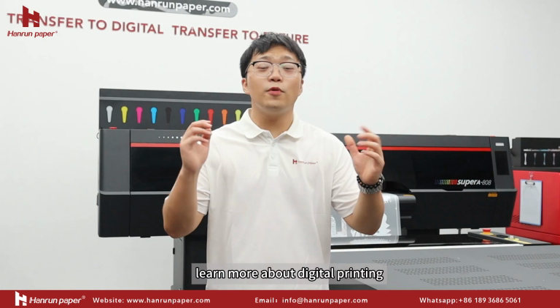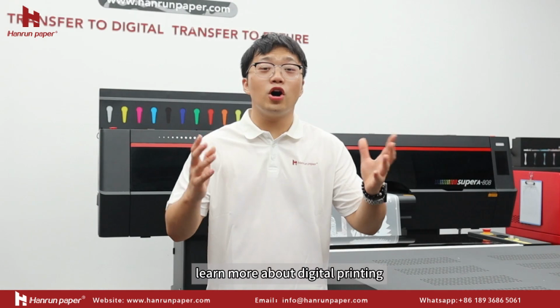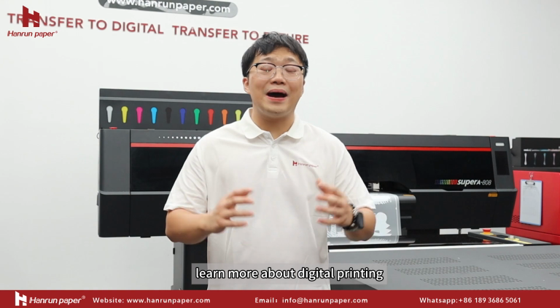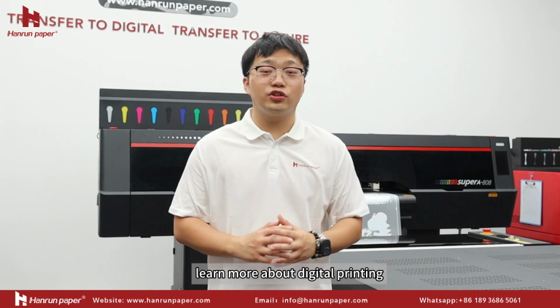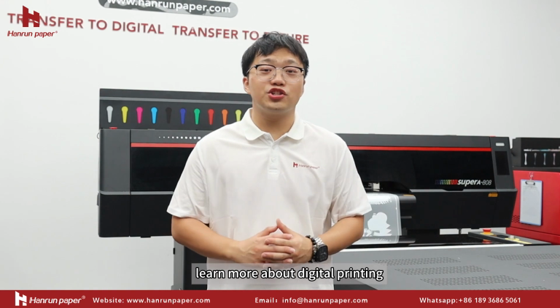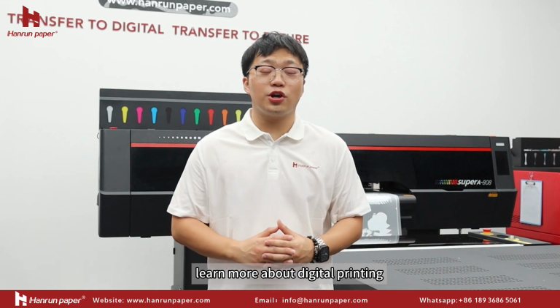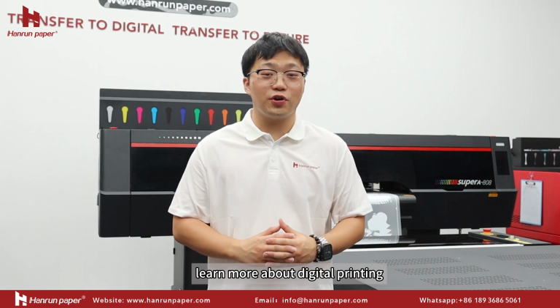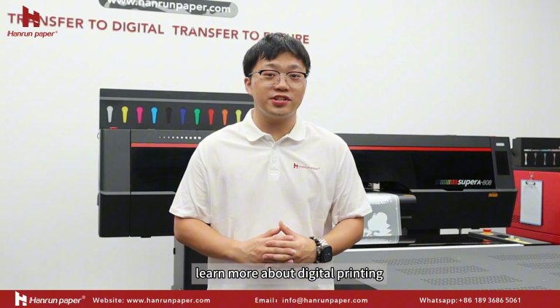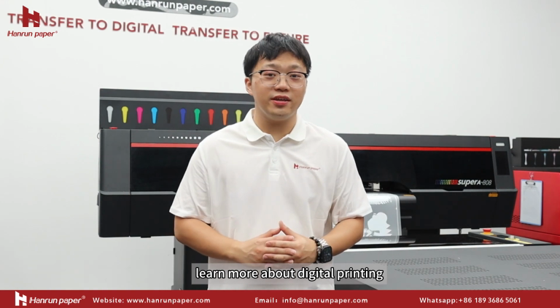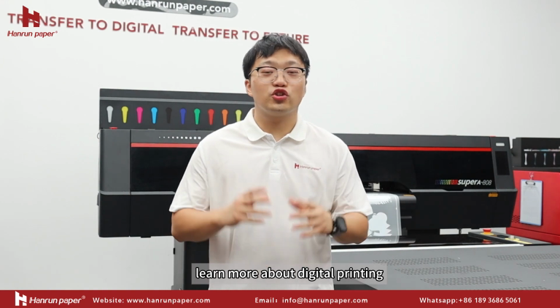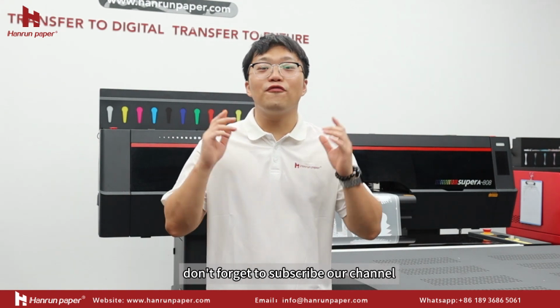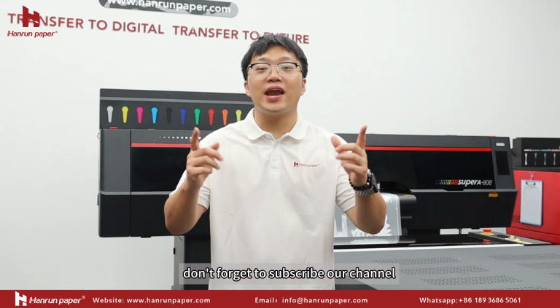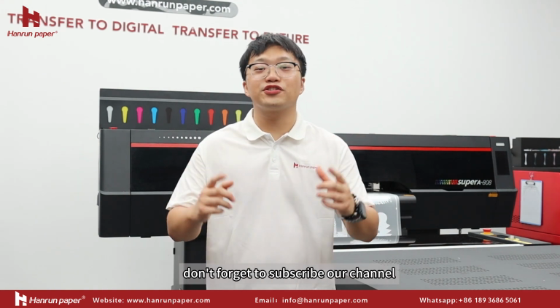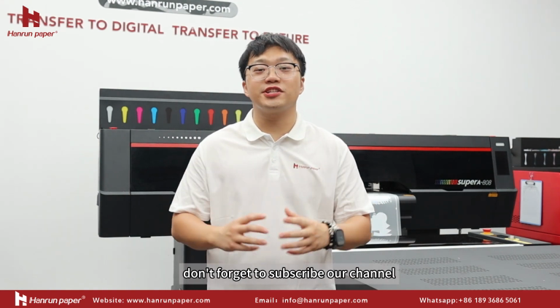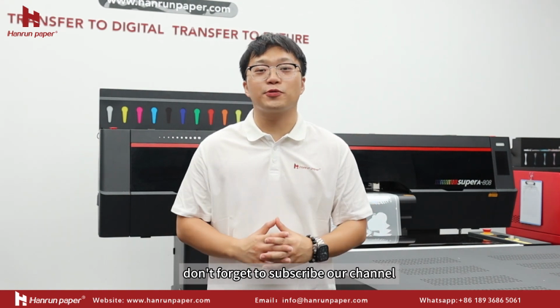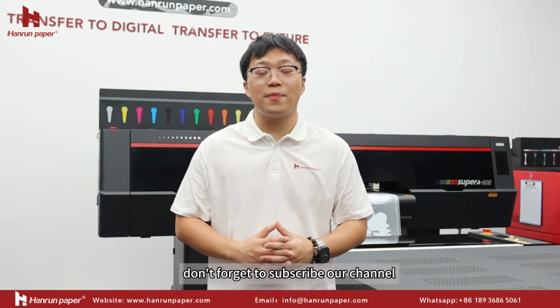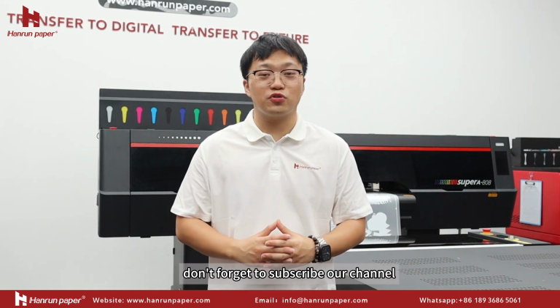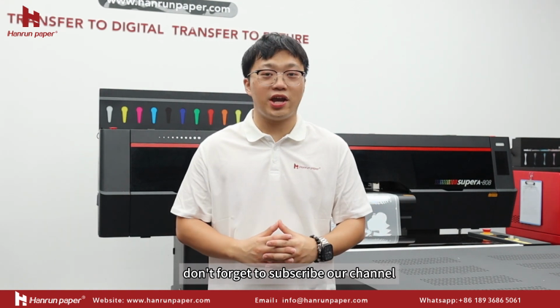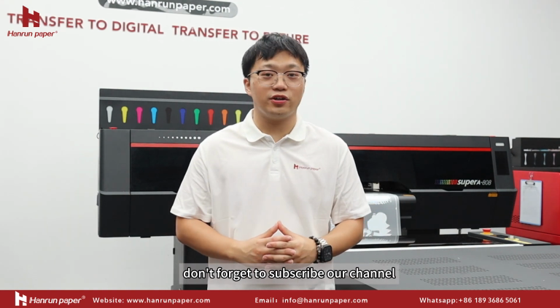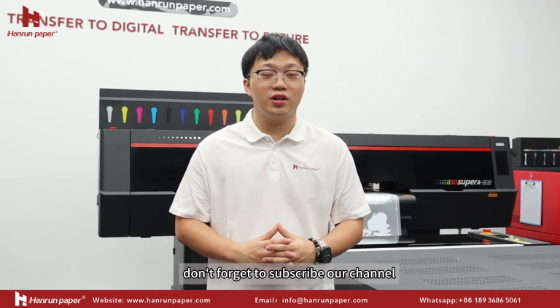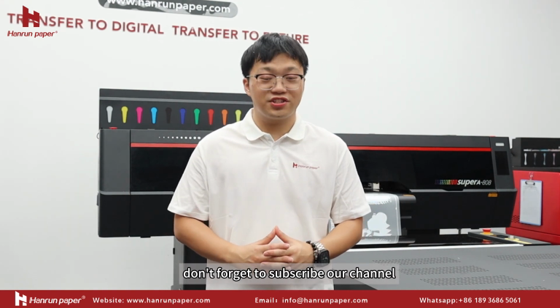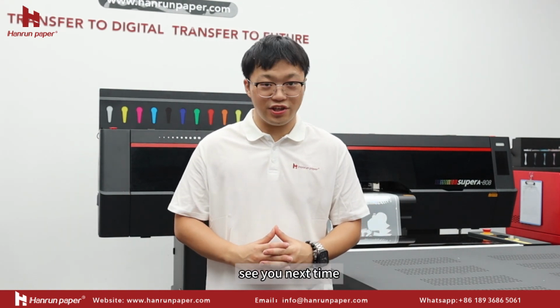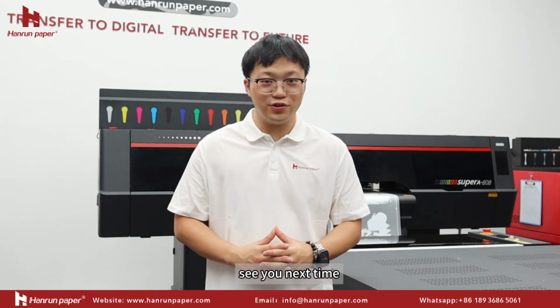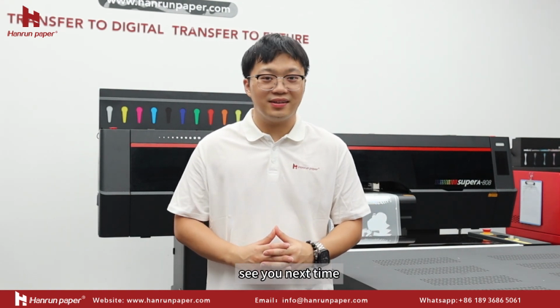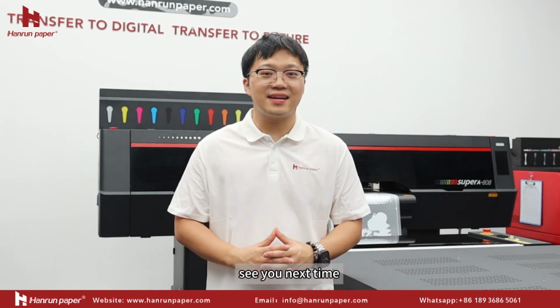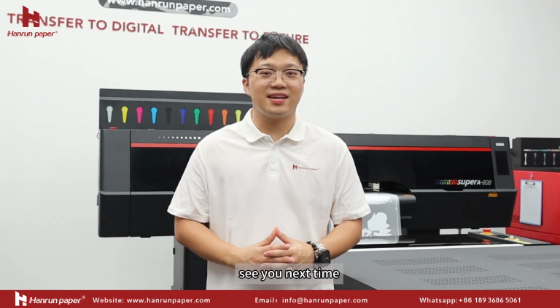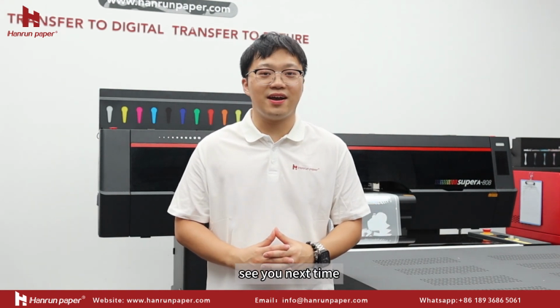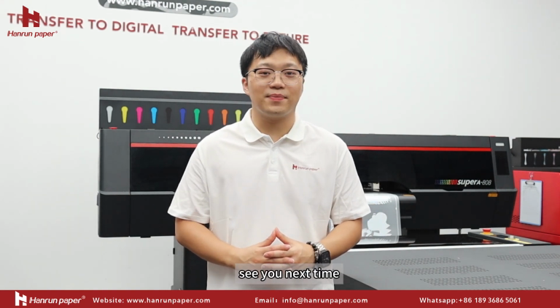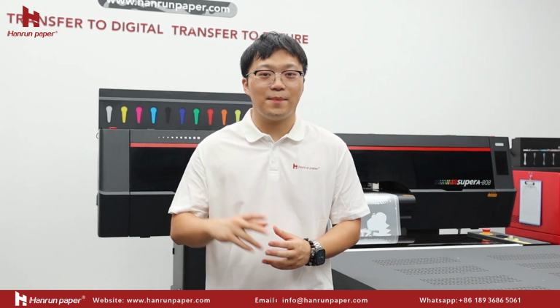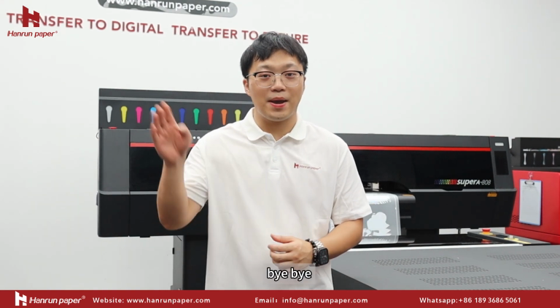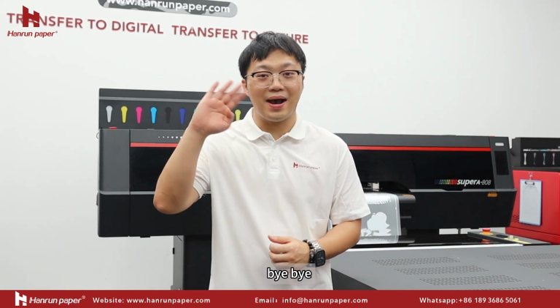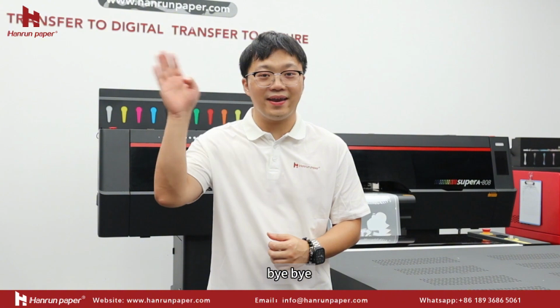Learn more about digital printing. Don't forget to subscribe to our channel. See you next time. Bye-bye.